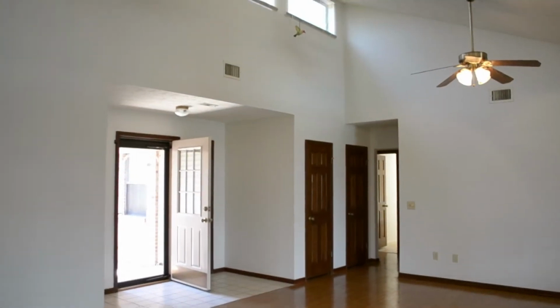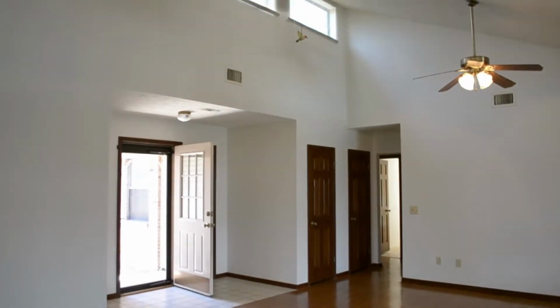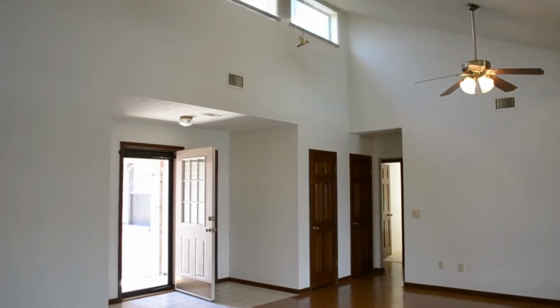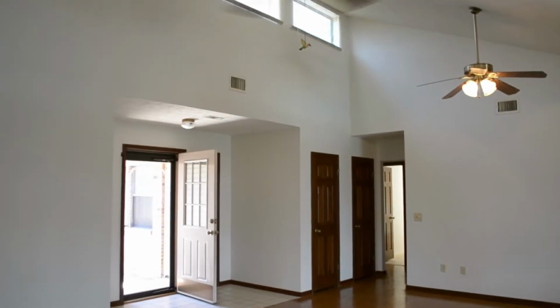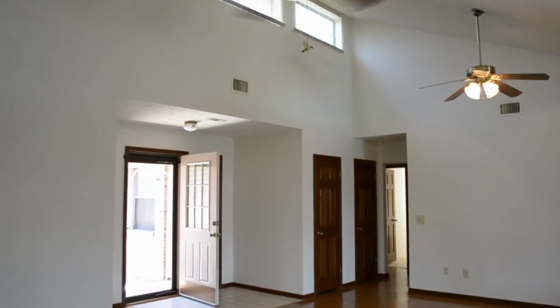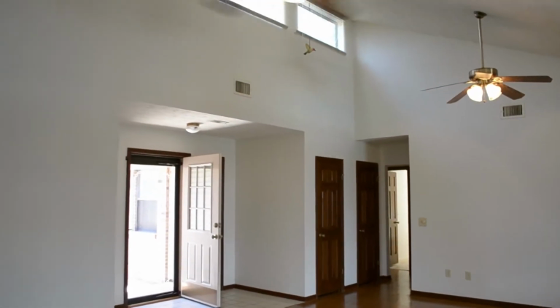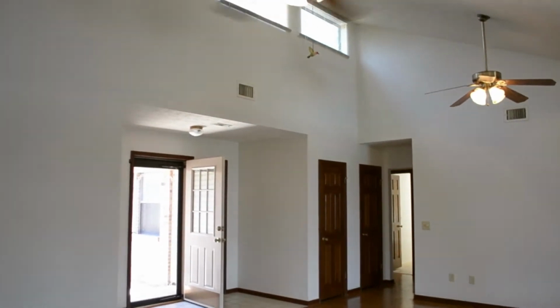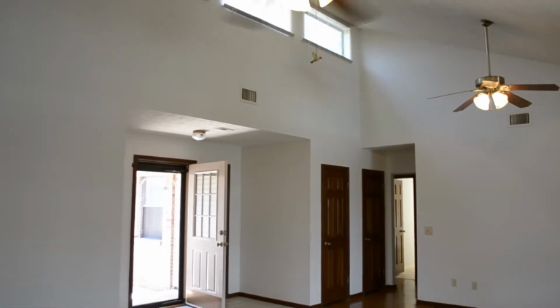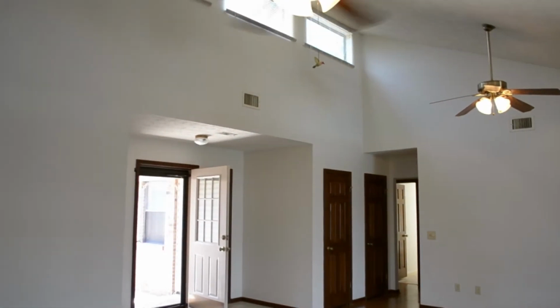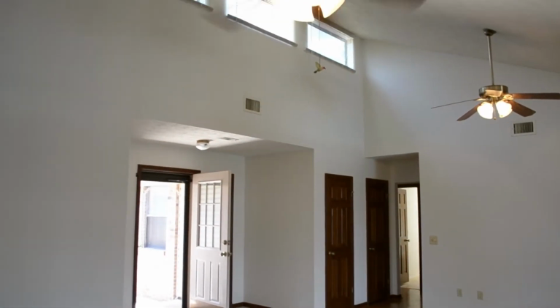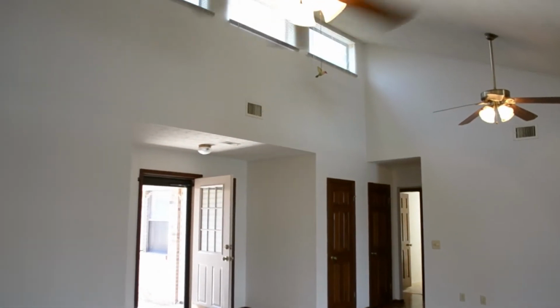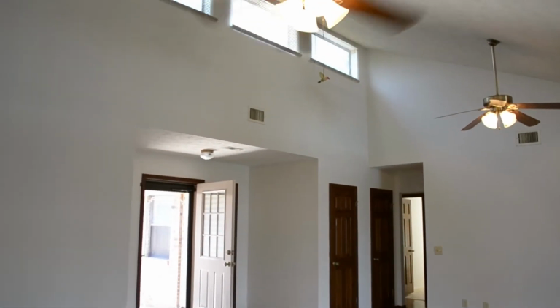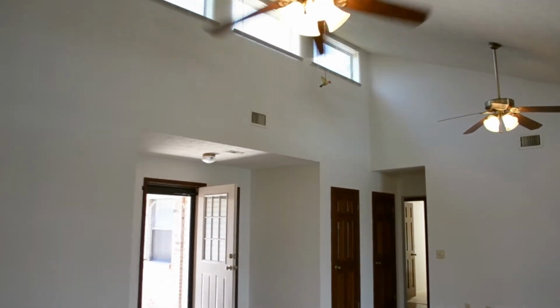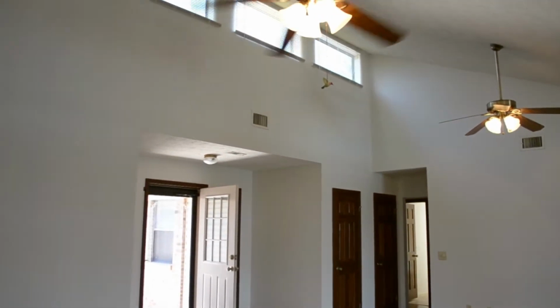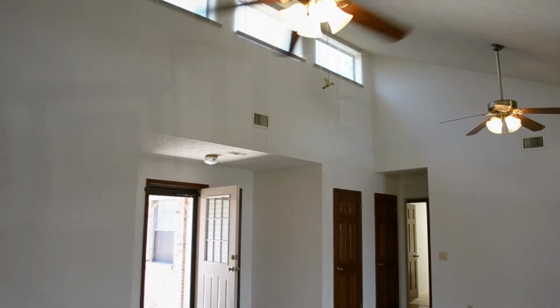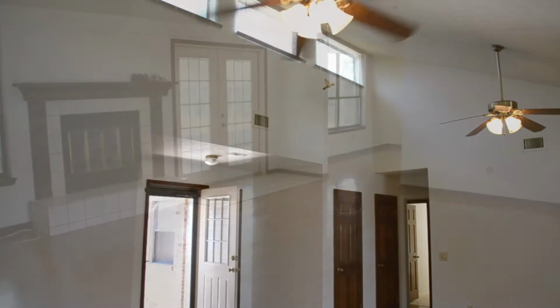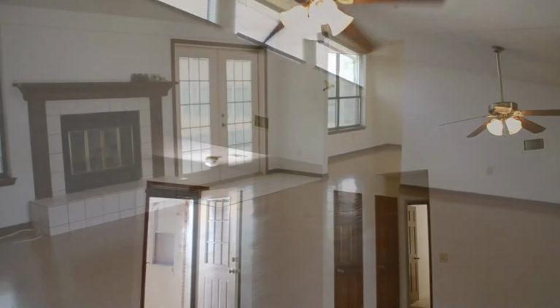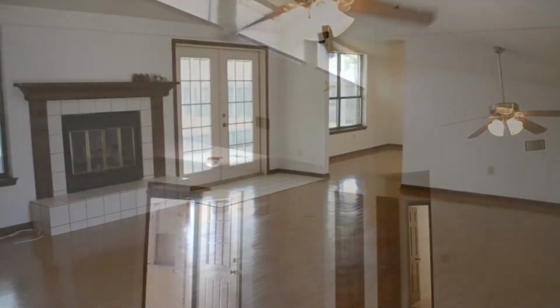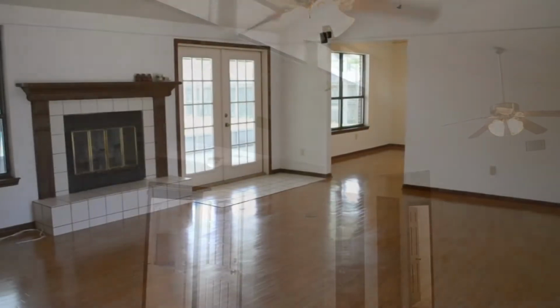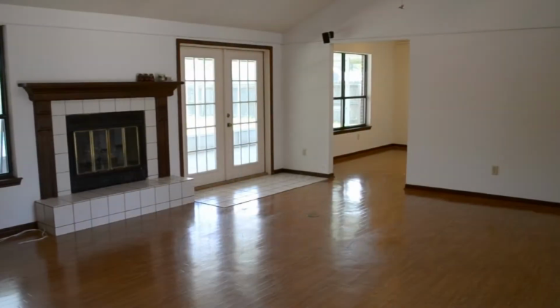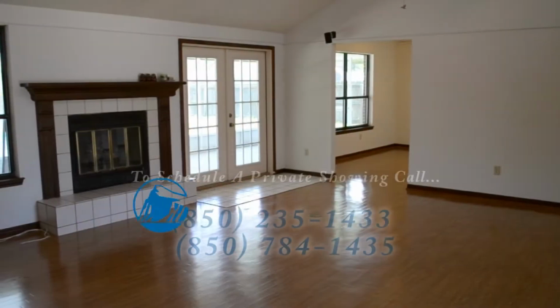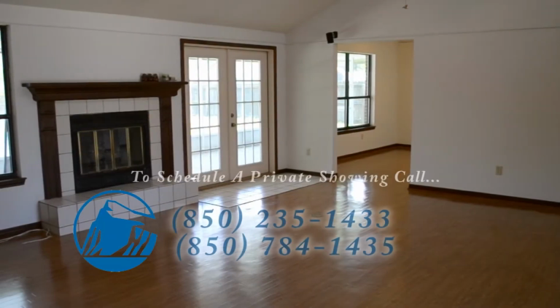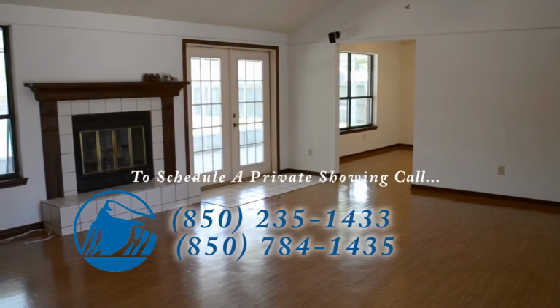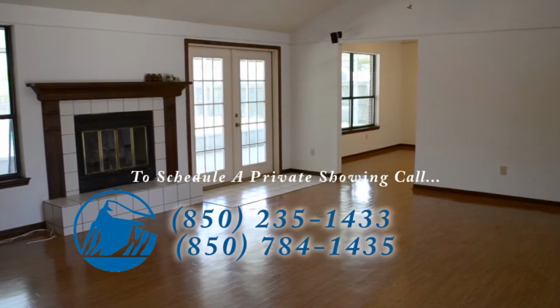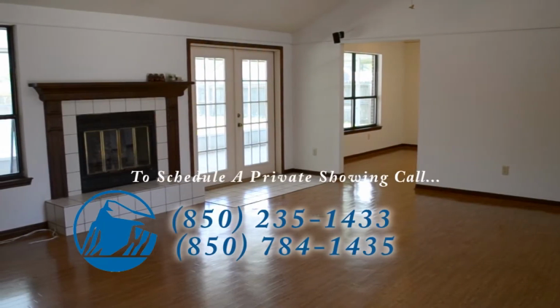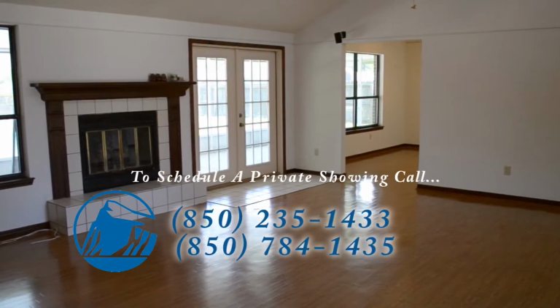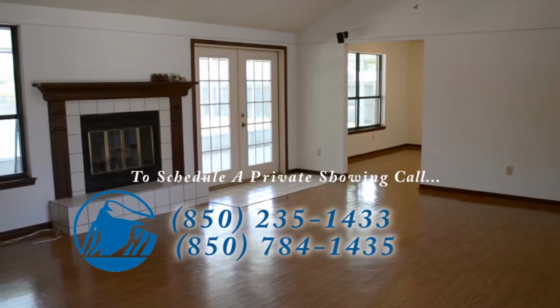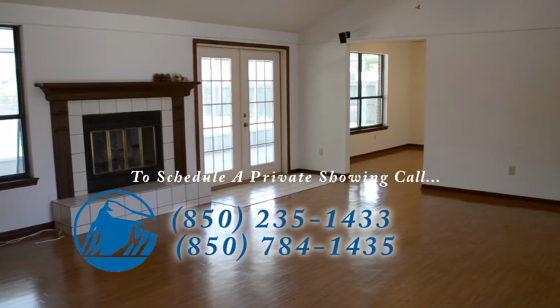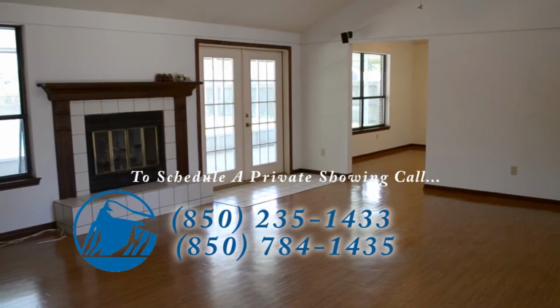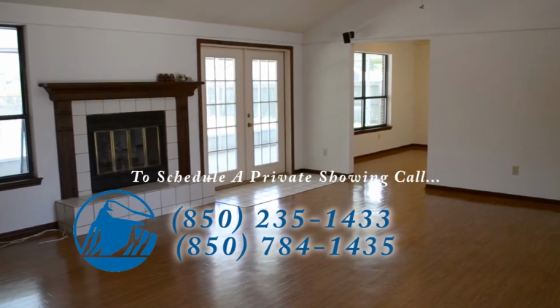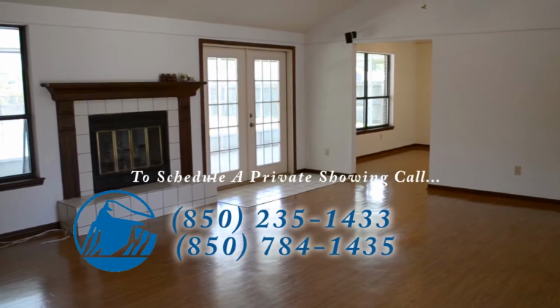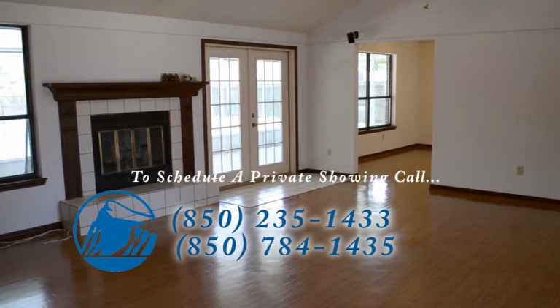The kitchen has new cabinet doors and hardware, tile flooring, and a breakfast area with pantry.